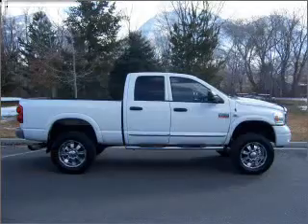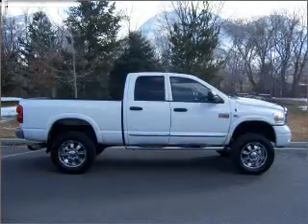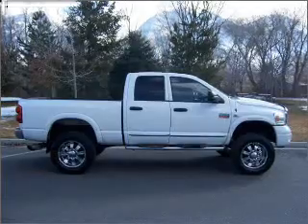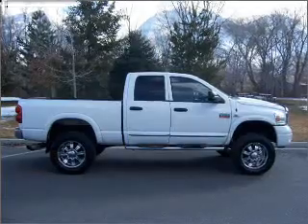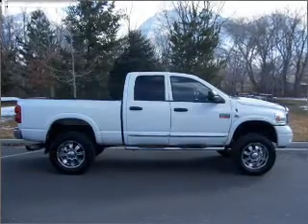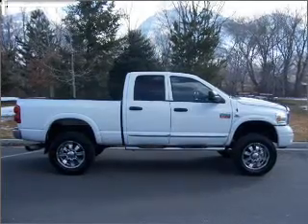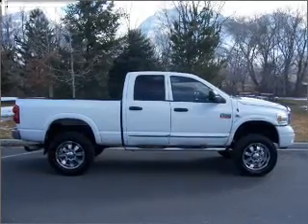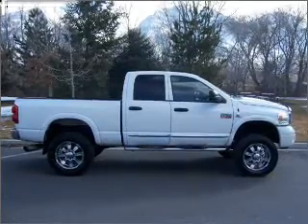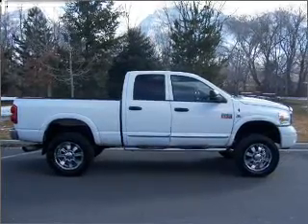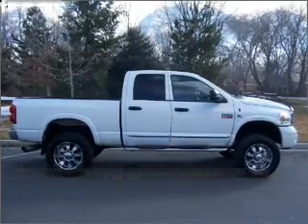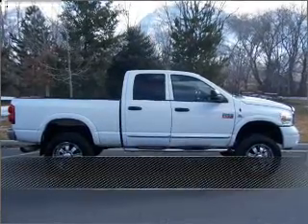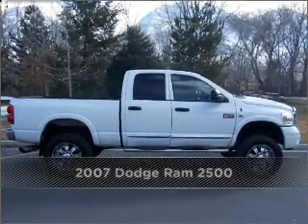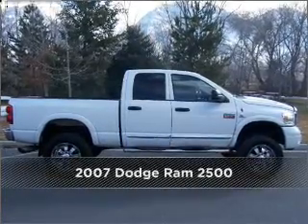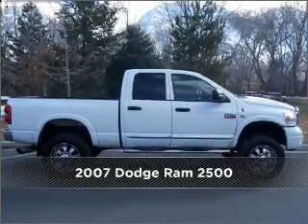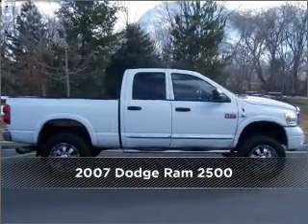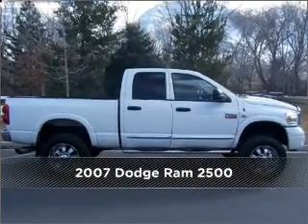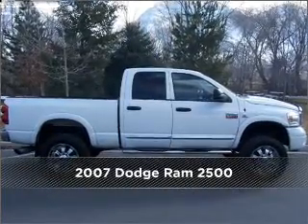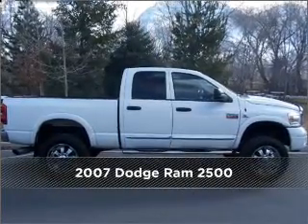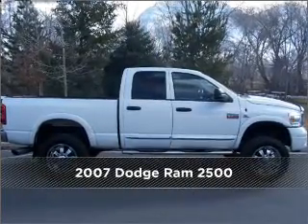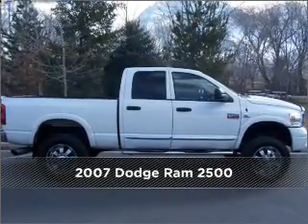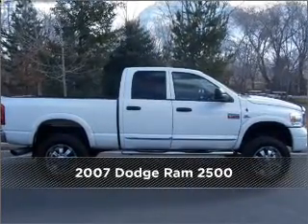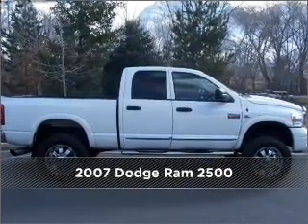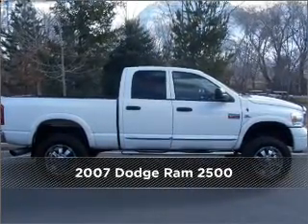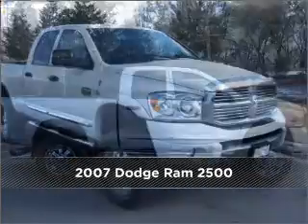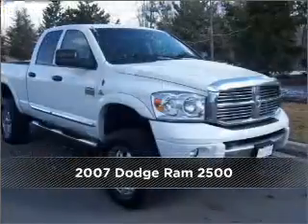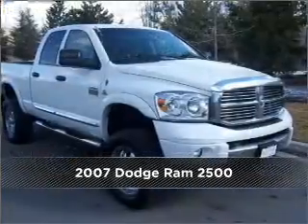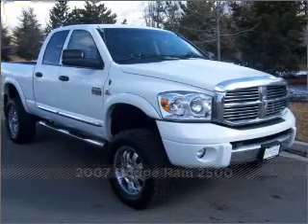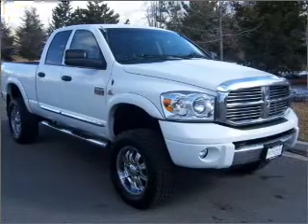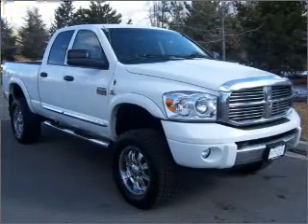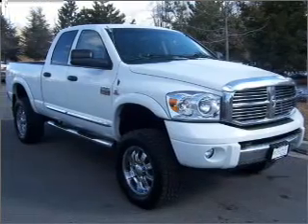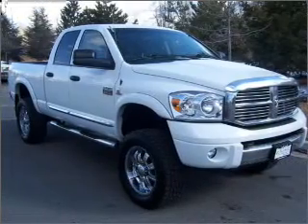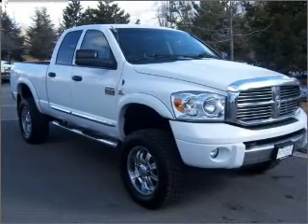Stand out in this 2007 Dodge. Look no further — the perfect vehicle is here.